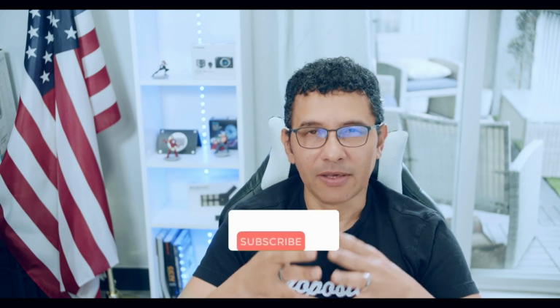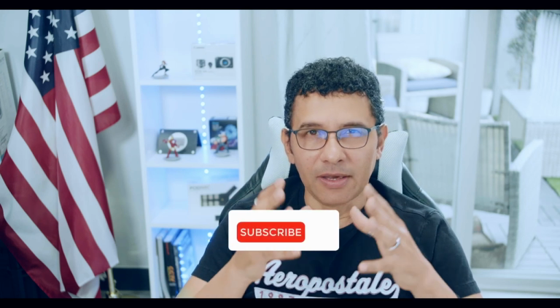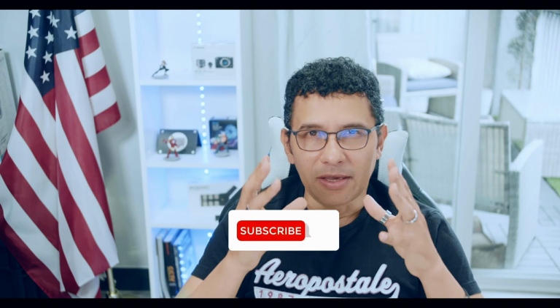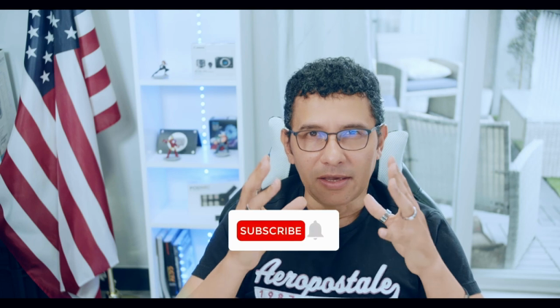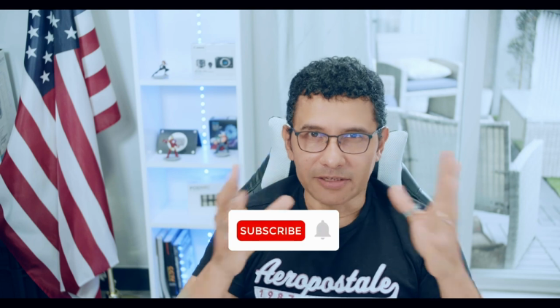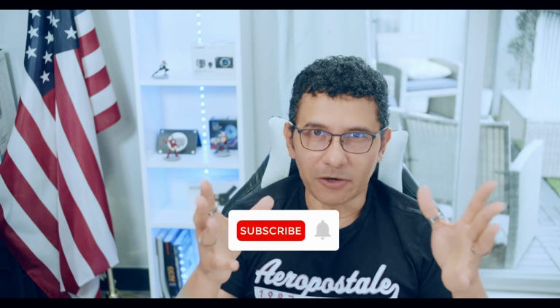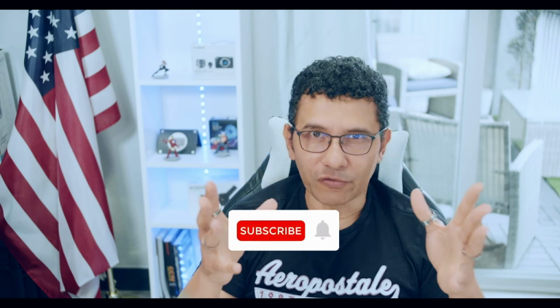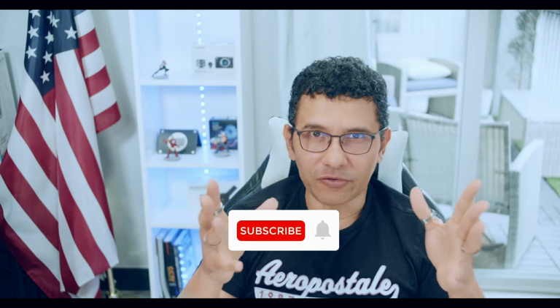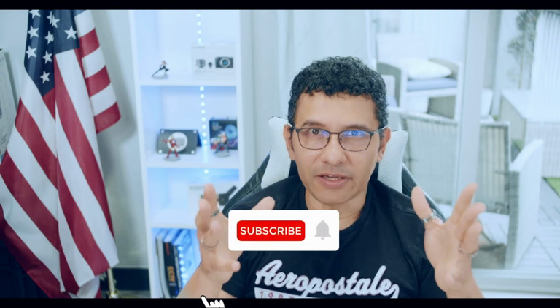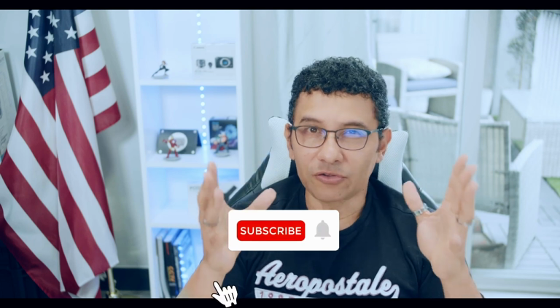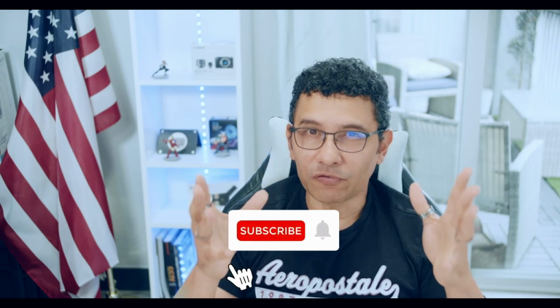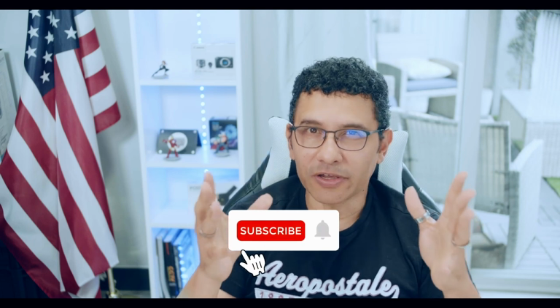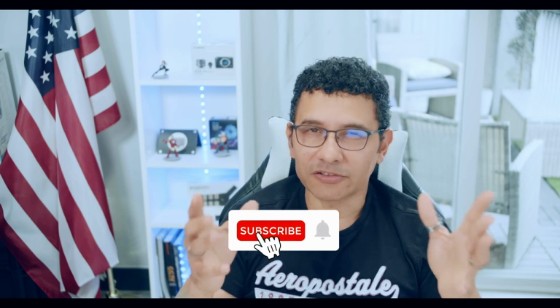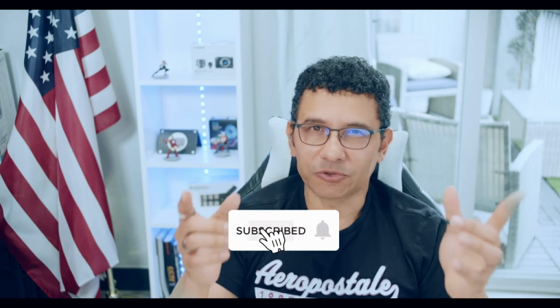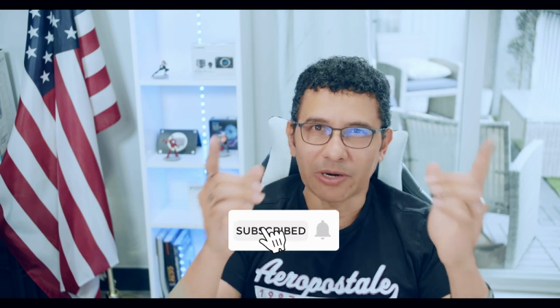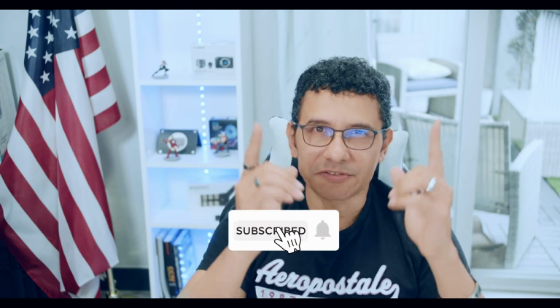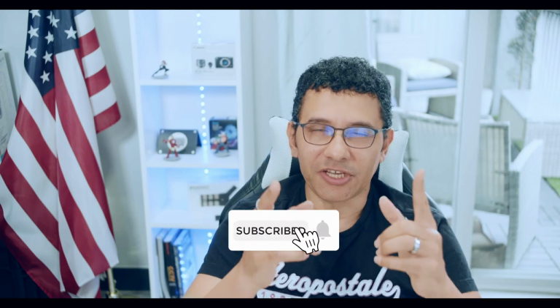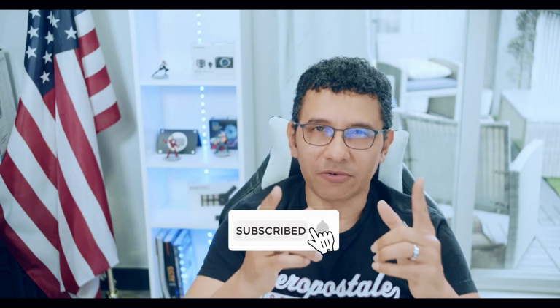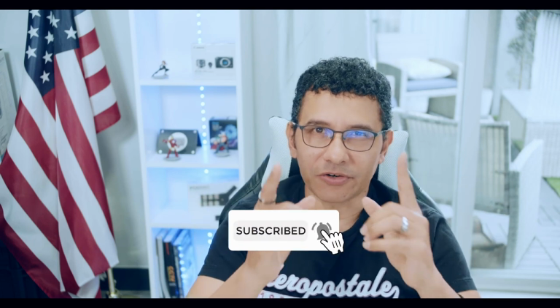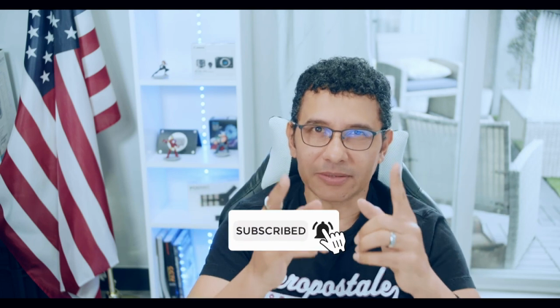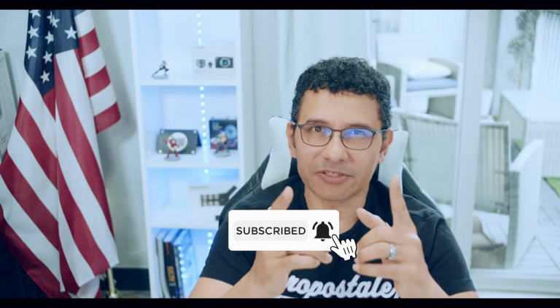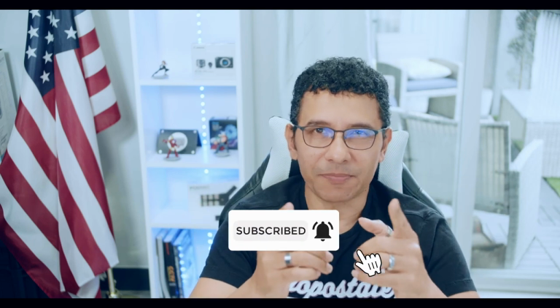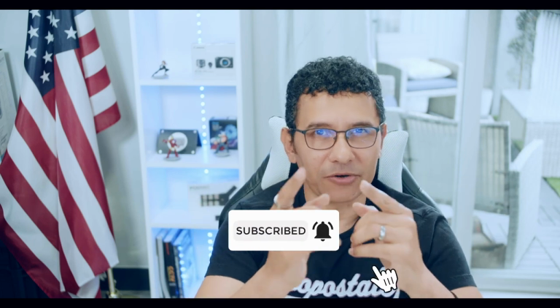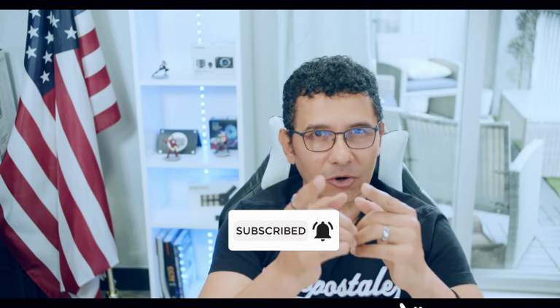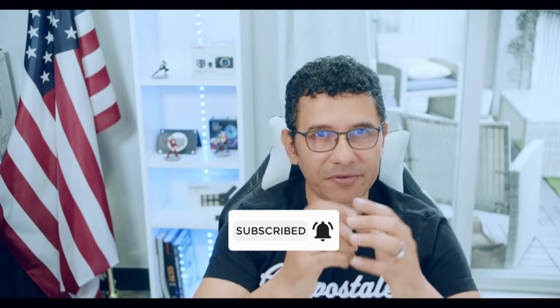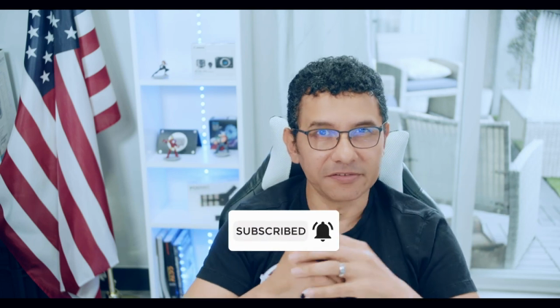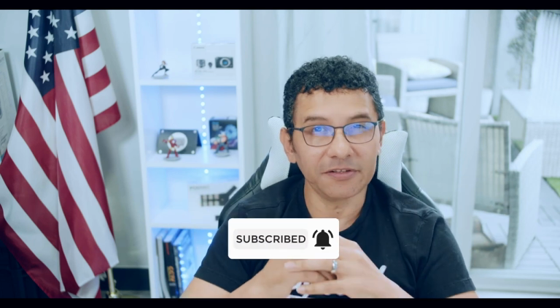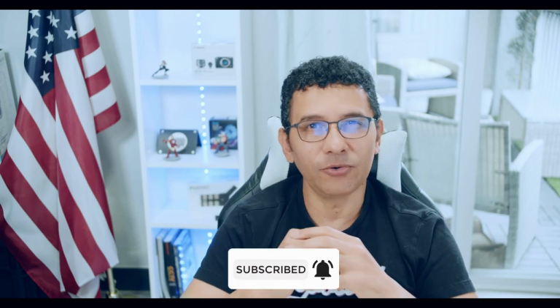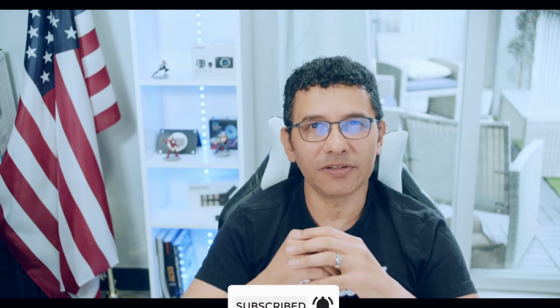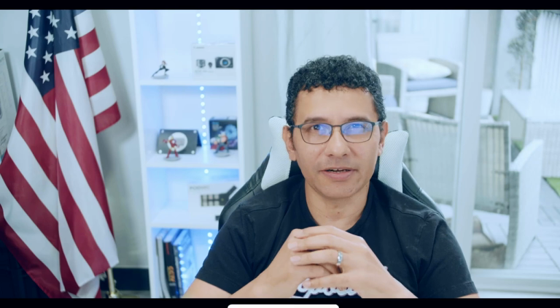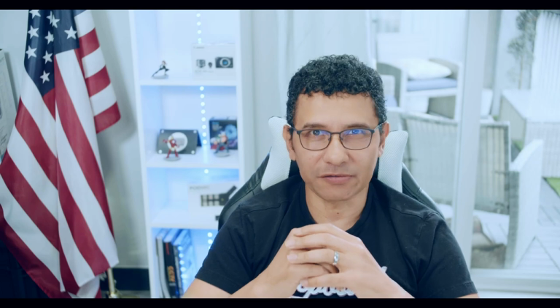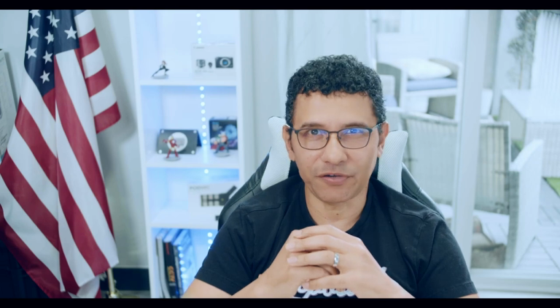And that's all for today. Don't forget to subscribe to this channel, leave your thumbs up and your comments. See you in the next video.